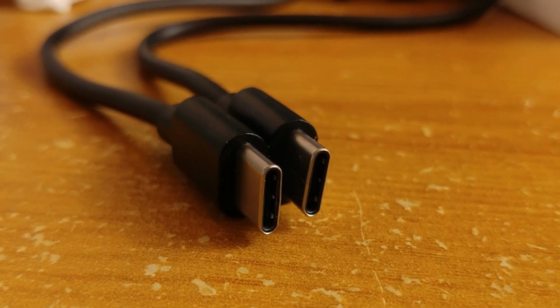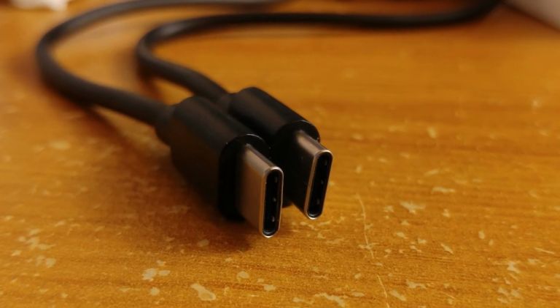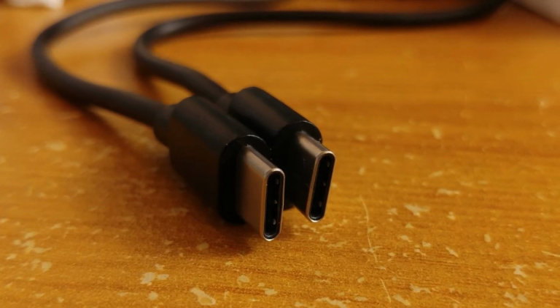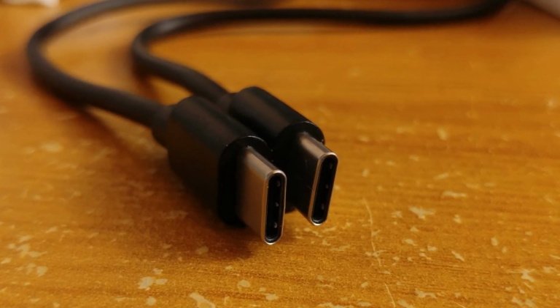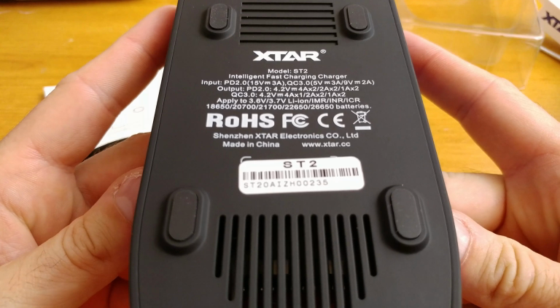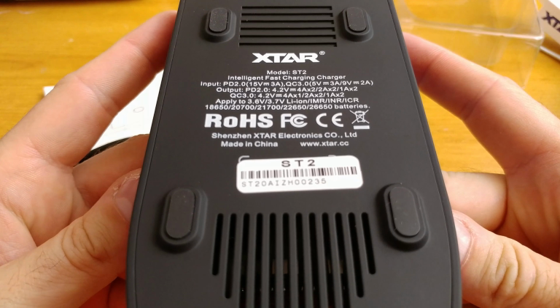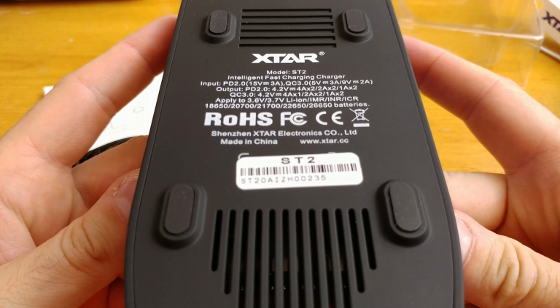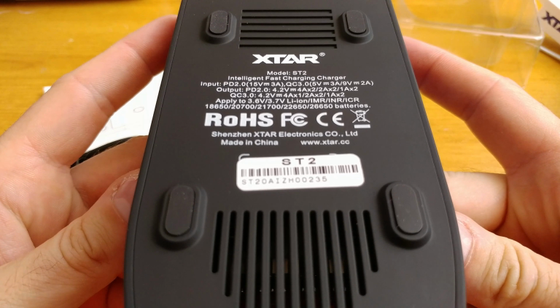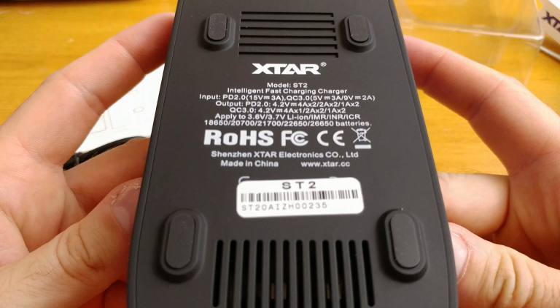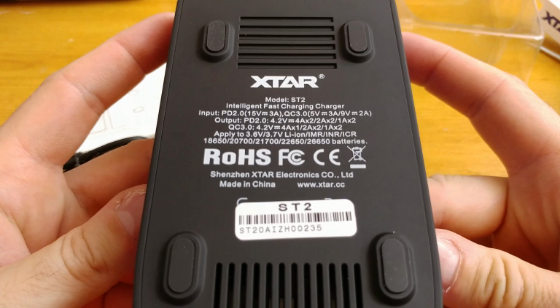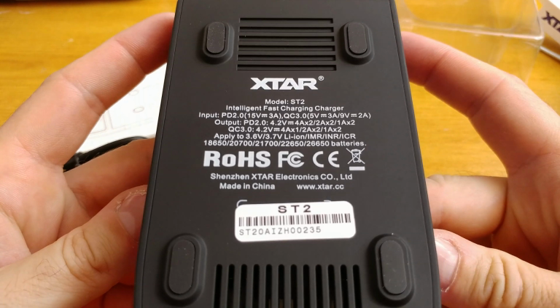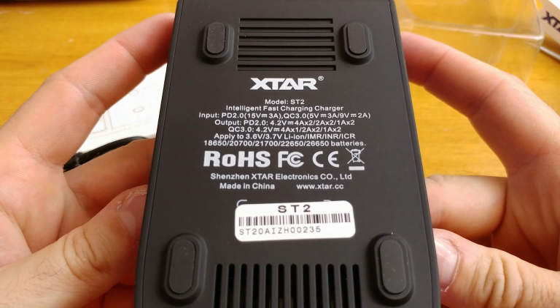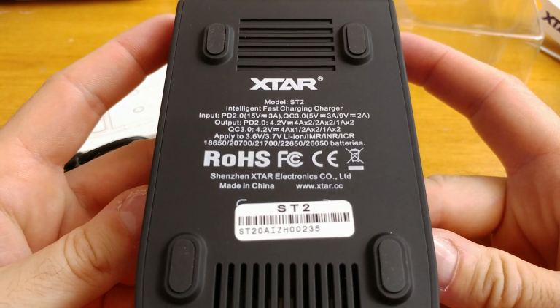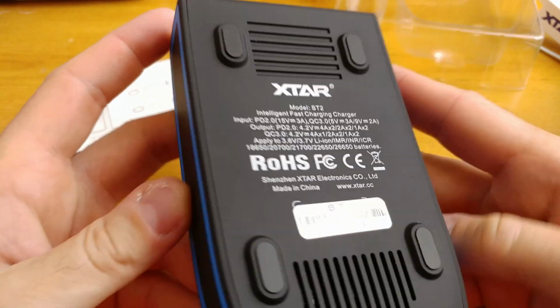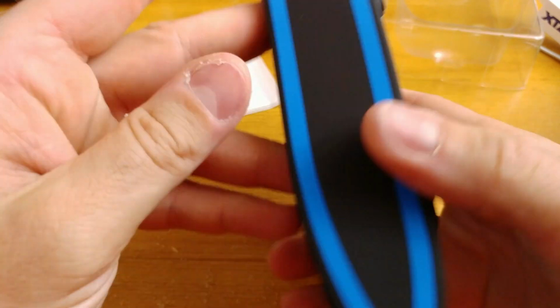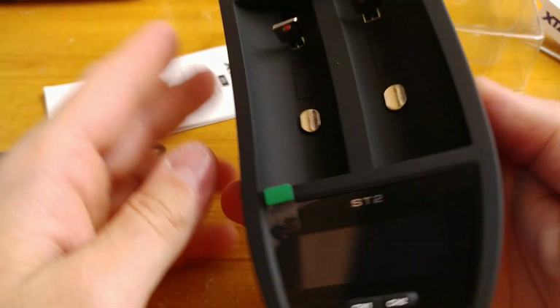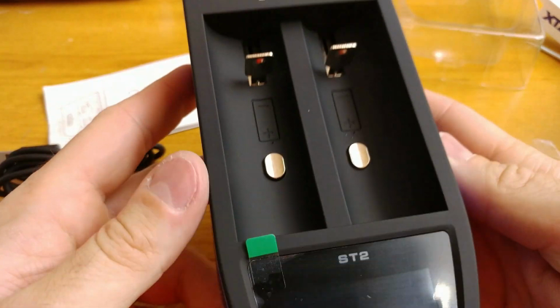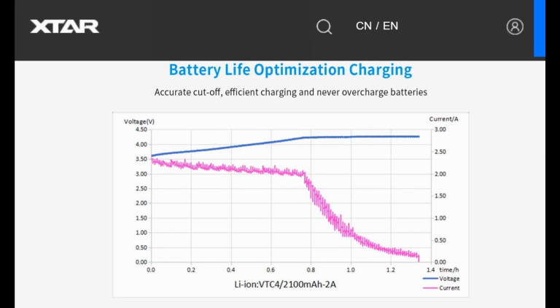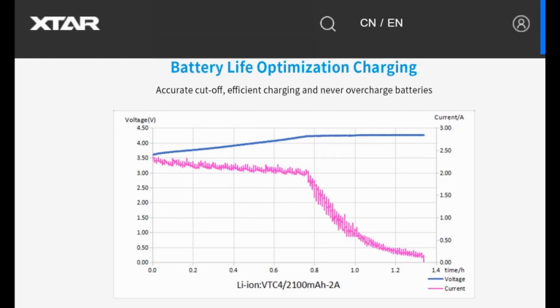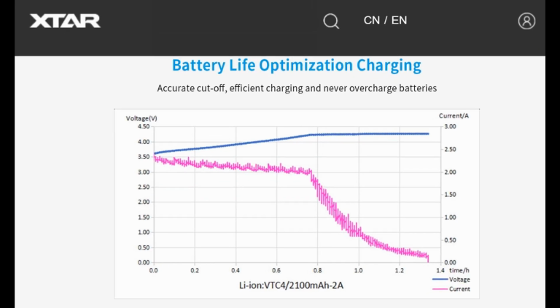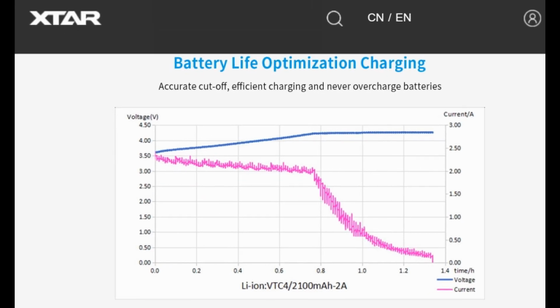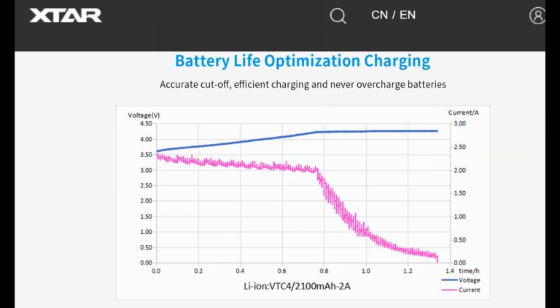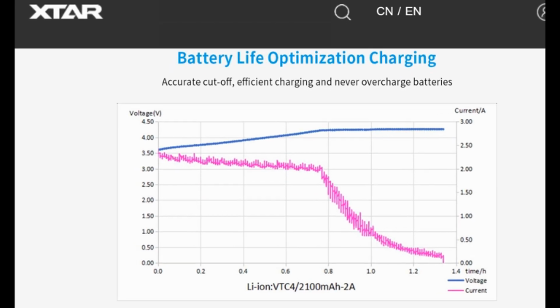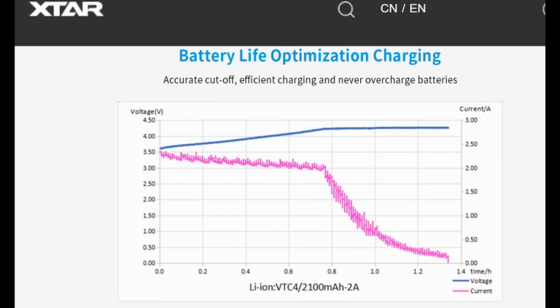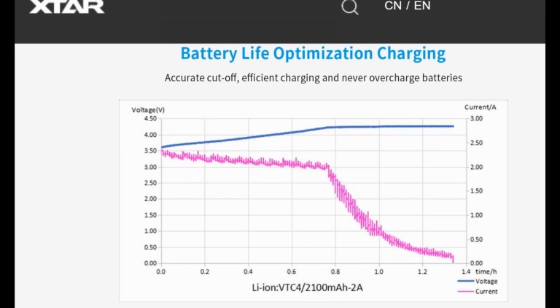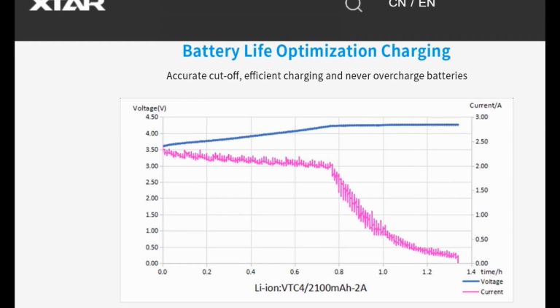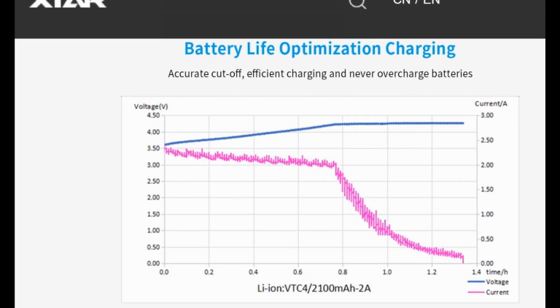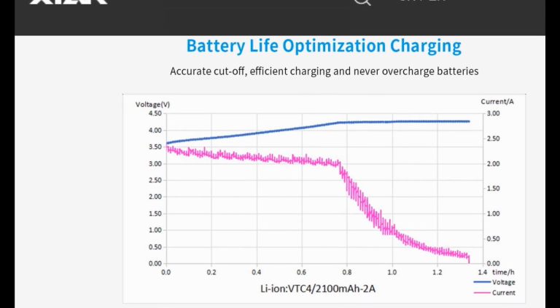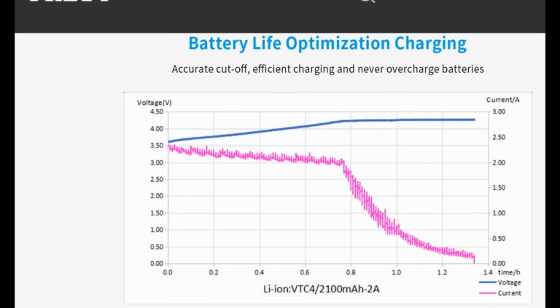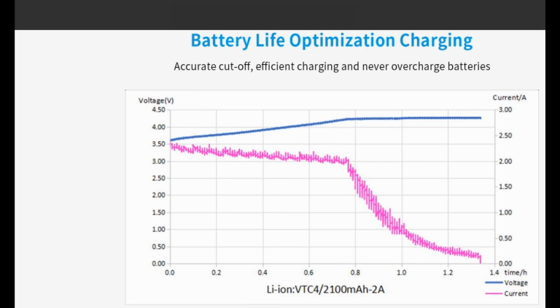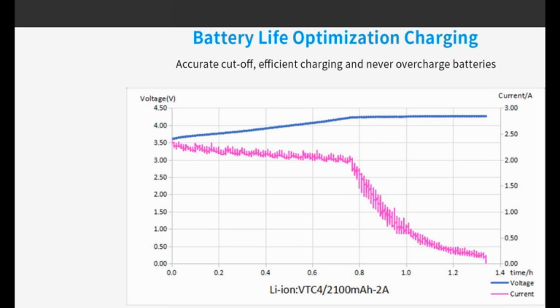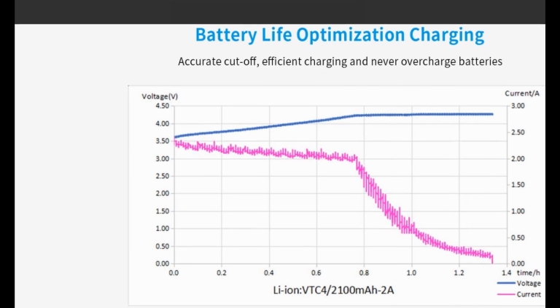The same applies to the cables included in the set. On the back of the device we can read the specification. The charger promises to charge cells at 4.1 amps — is it possible?